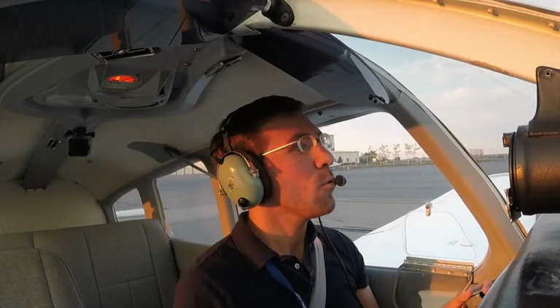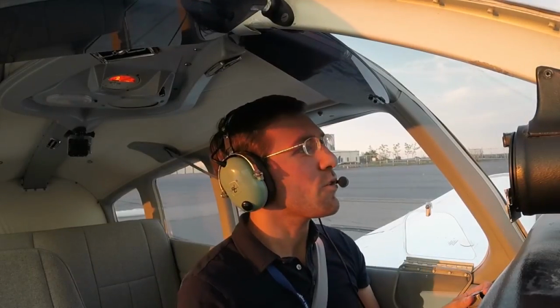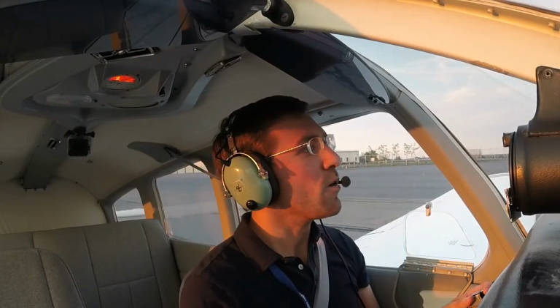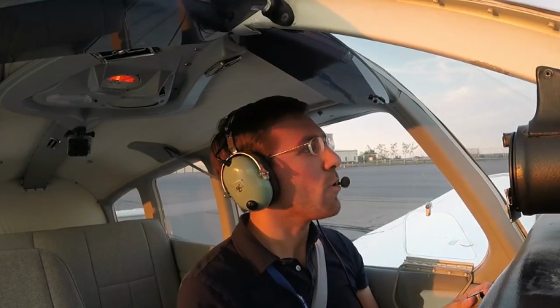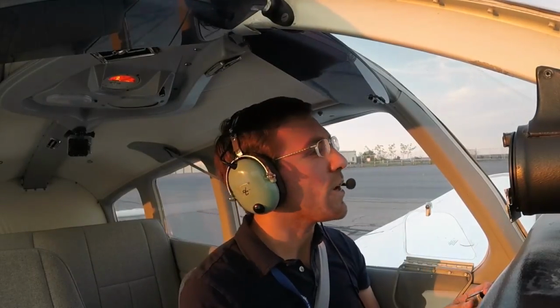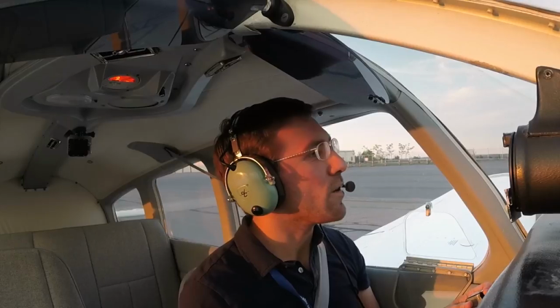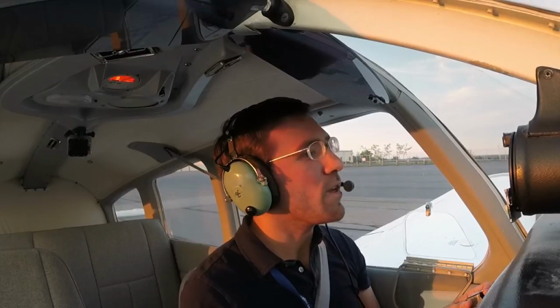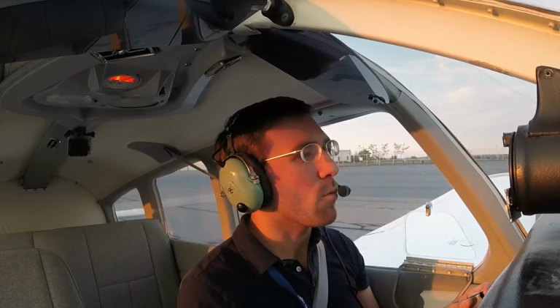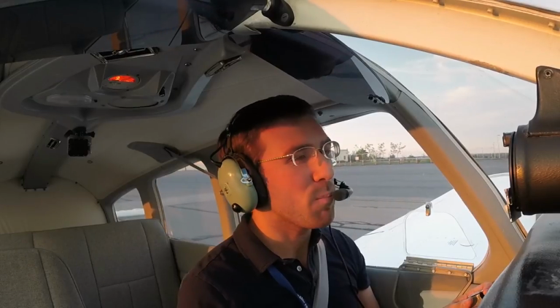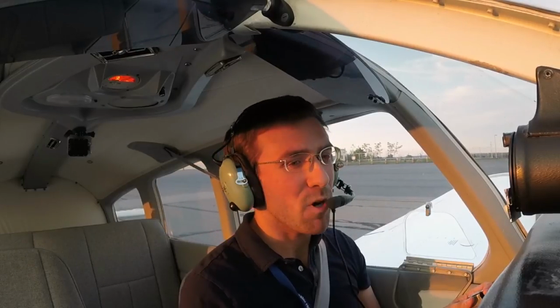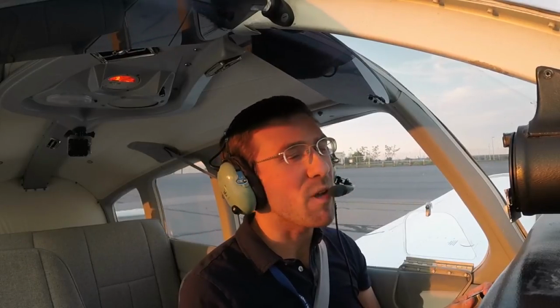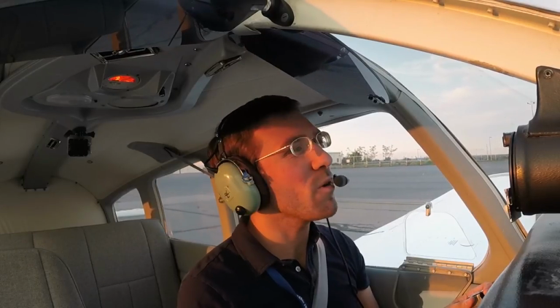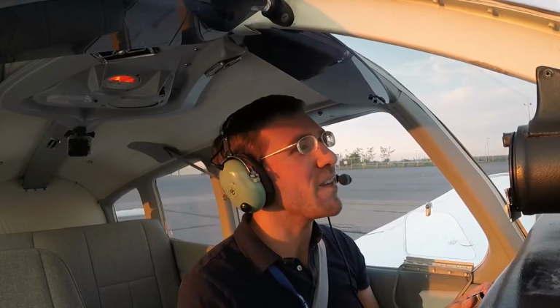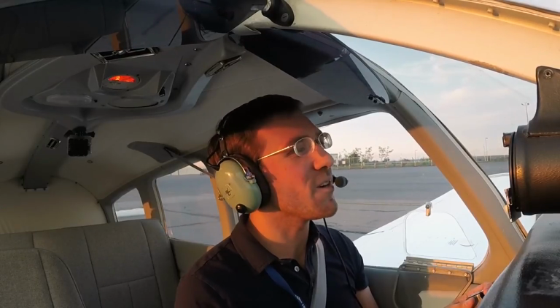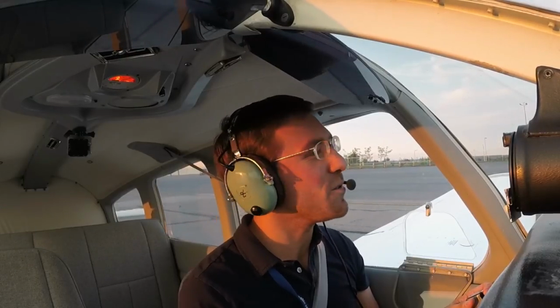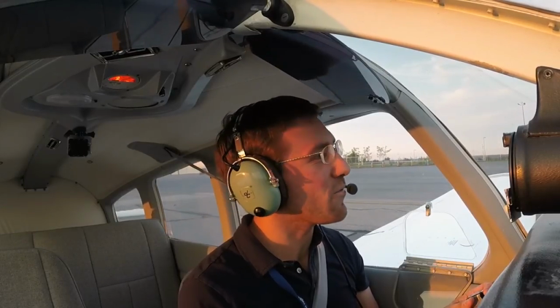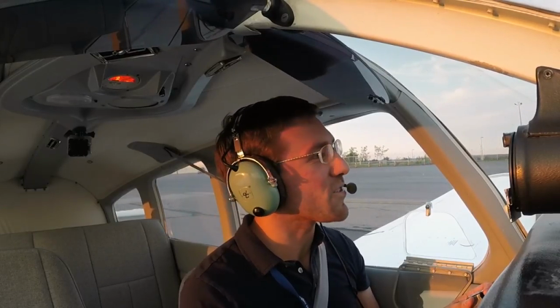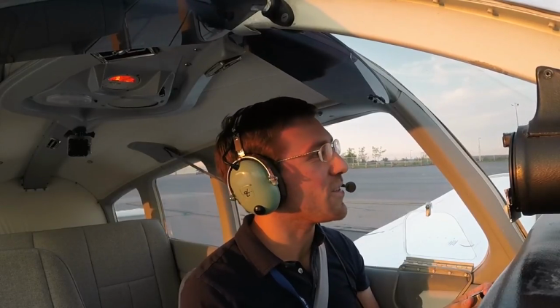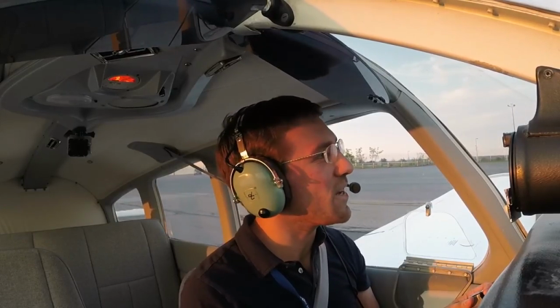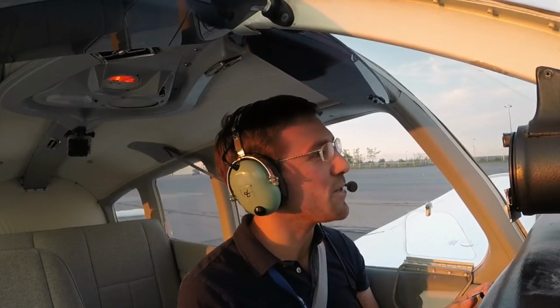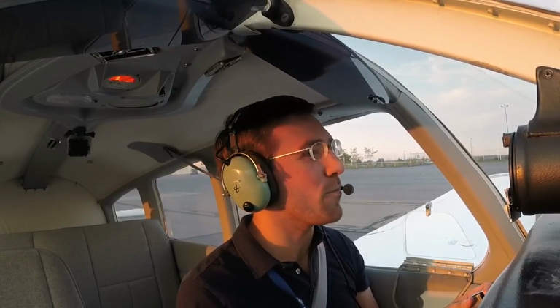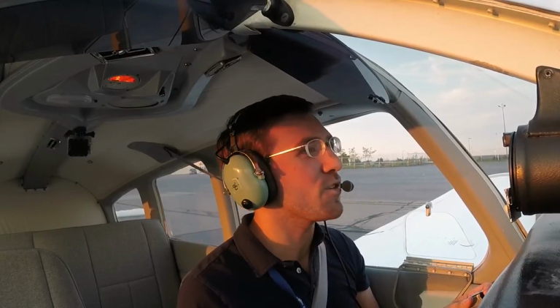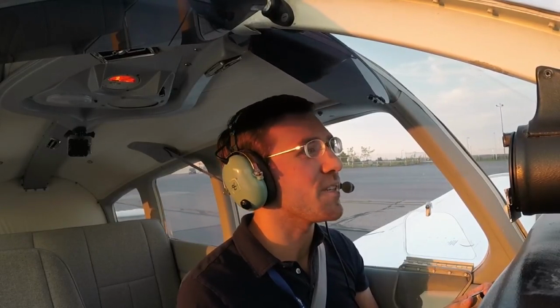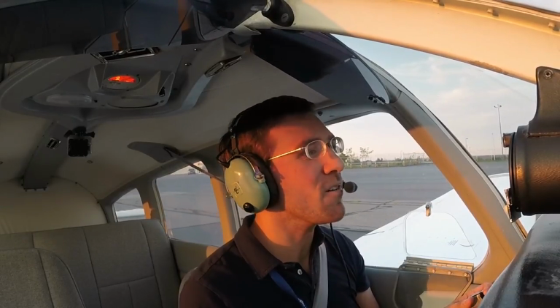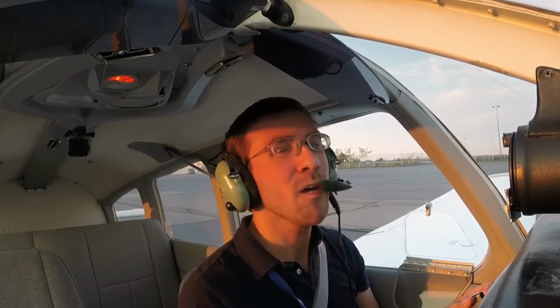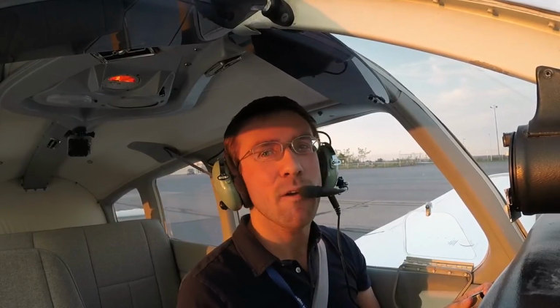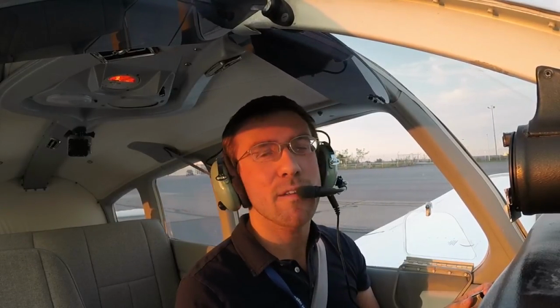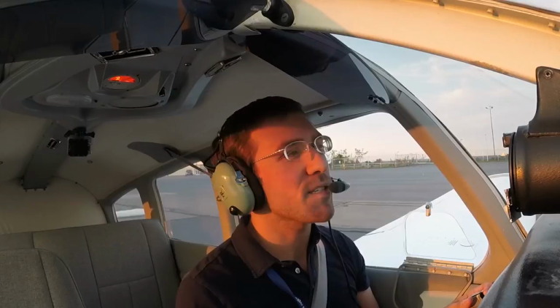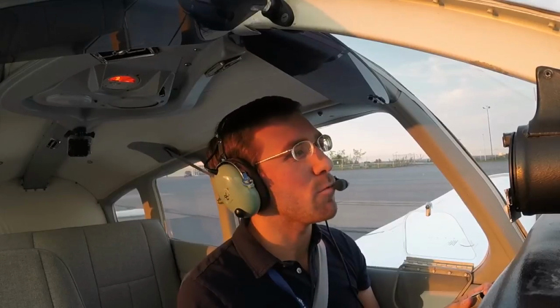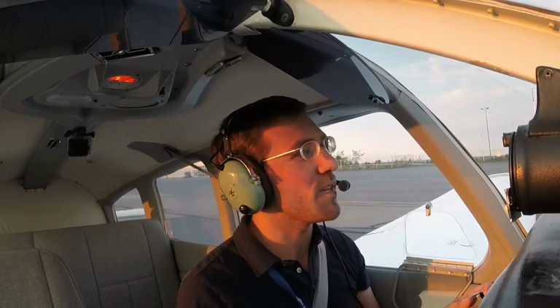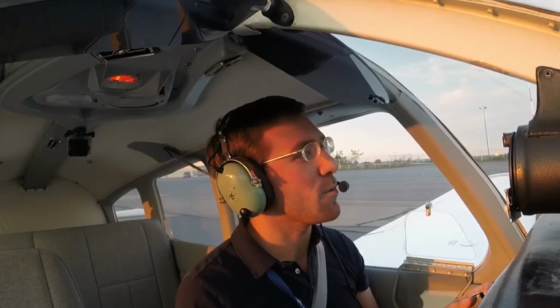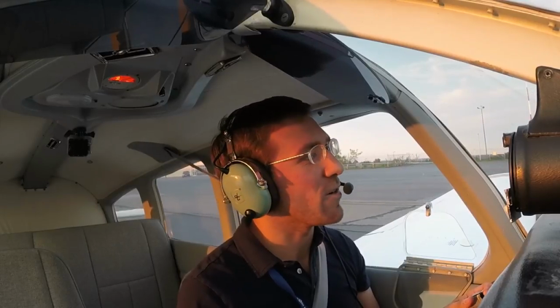Worcester Ground, Warrior 8027 Foxtrot at the T-hangar, information Sierra, ready to taxi. We'll be staying in the pattern.